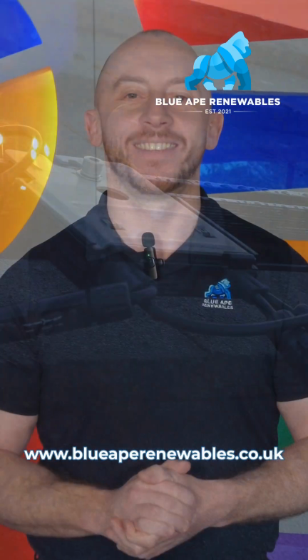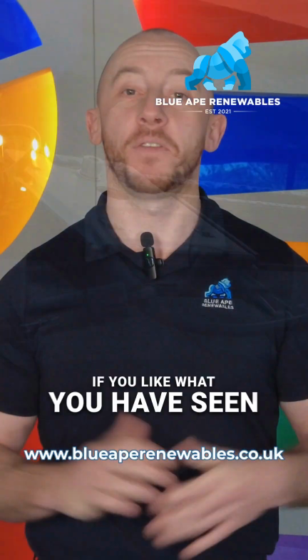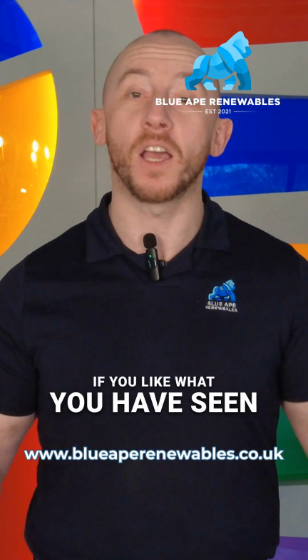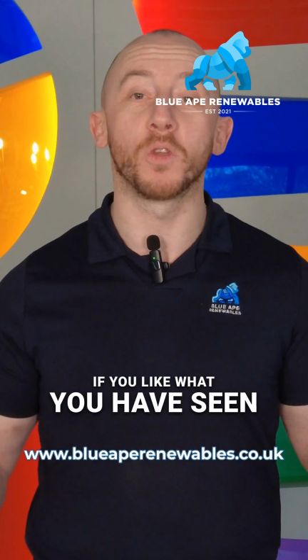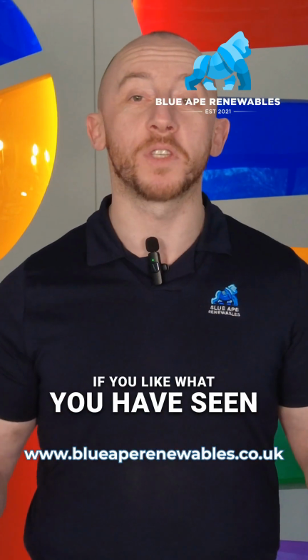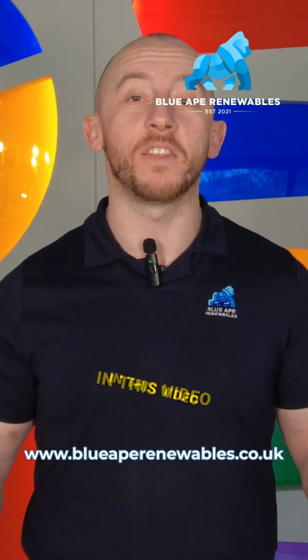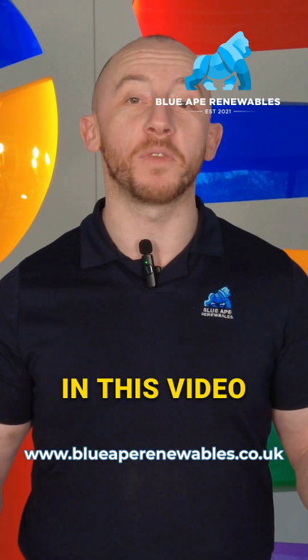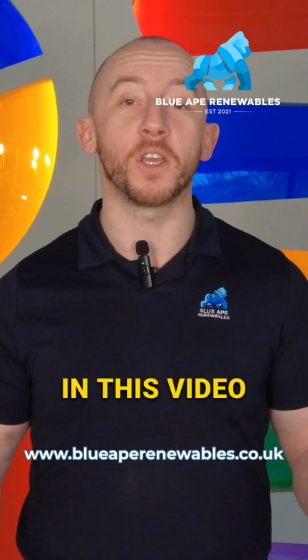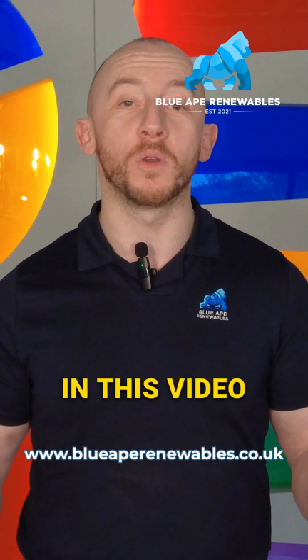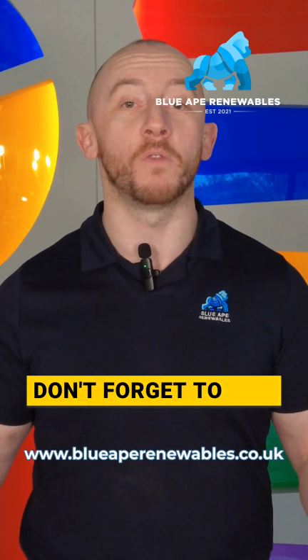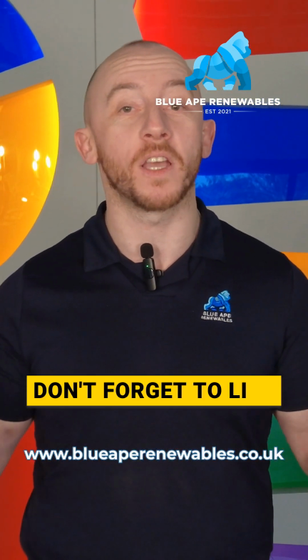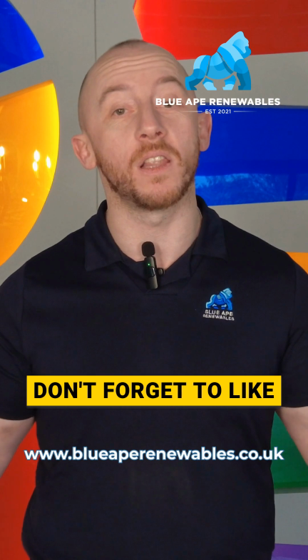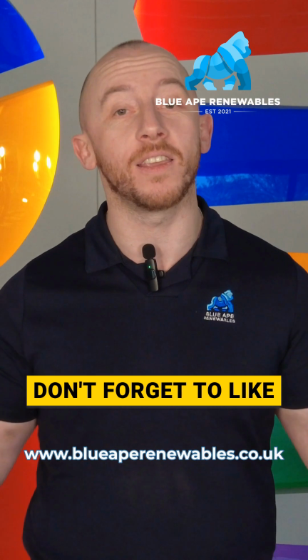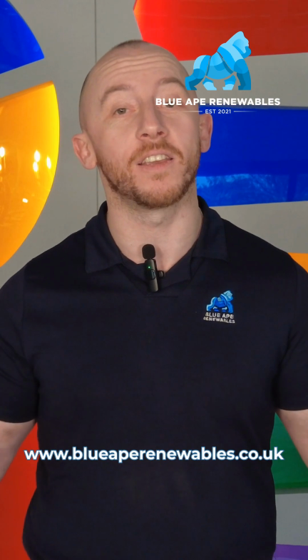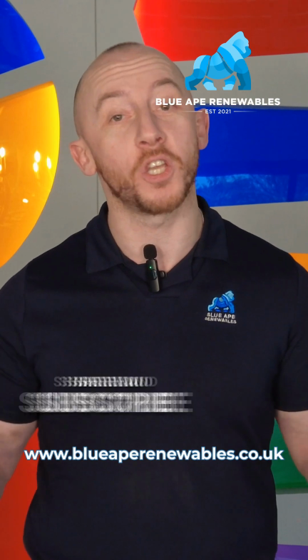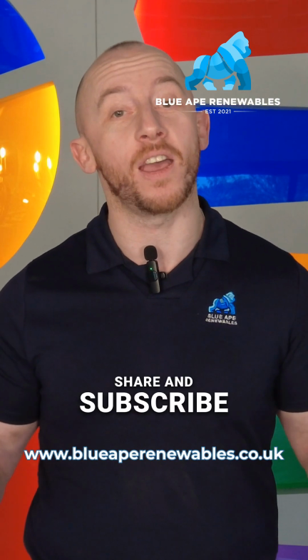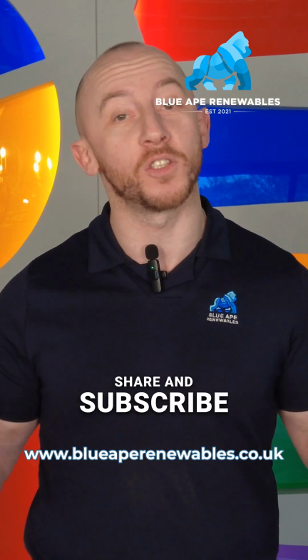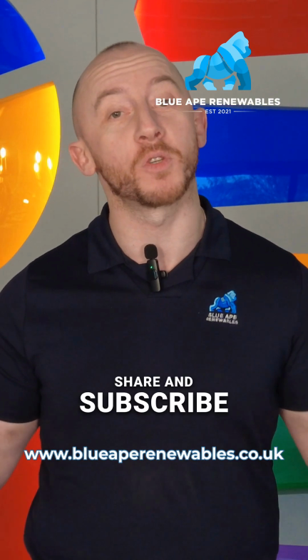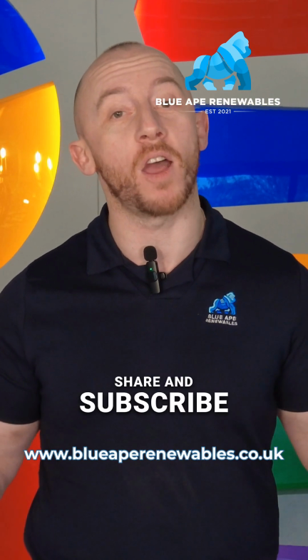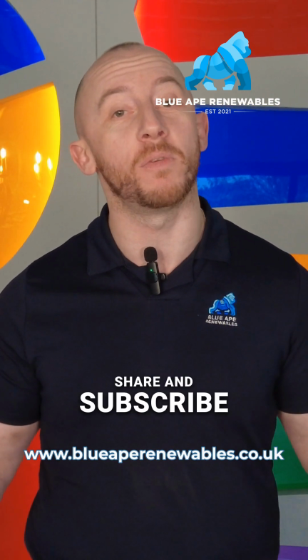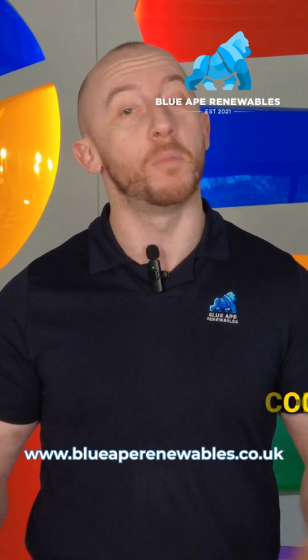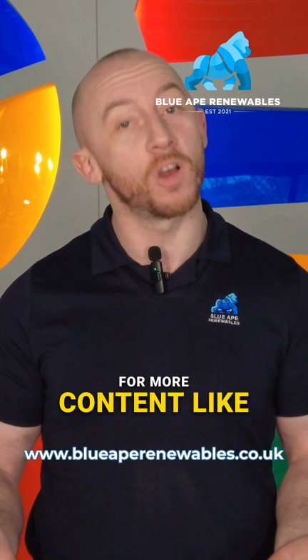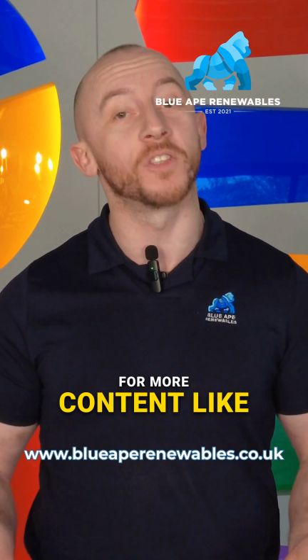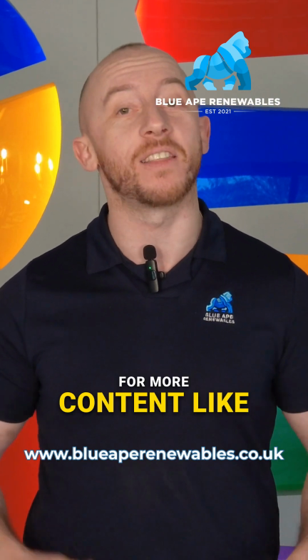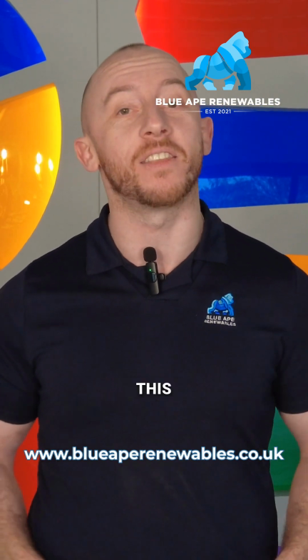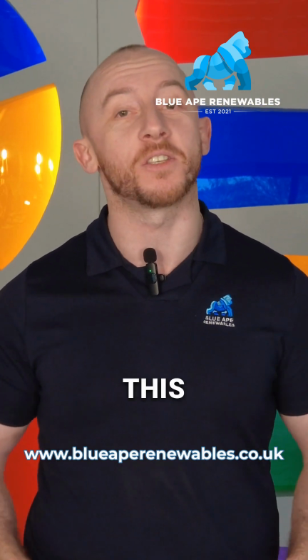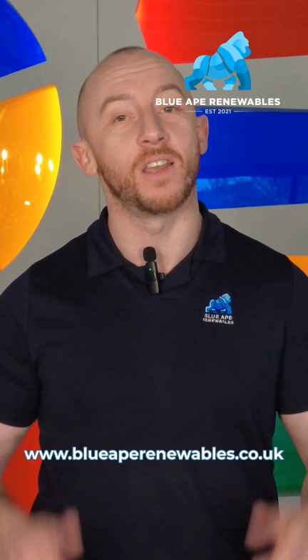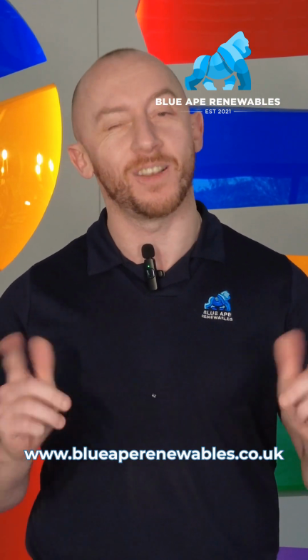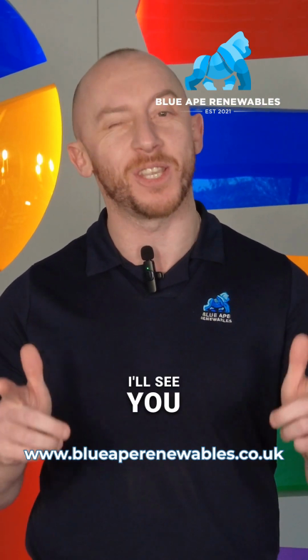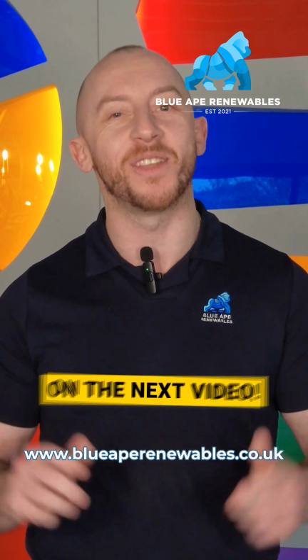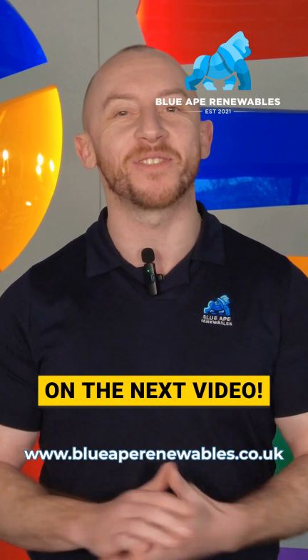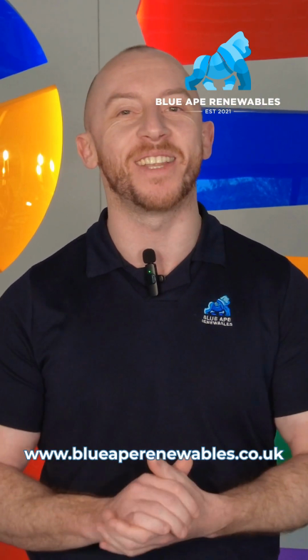If you like what you've seen in this video, don't forget to like, share, and subscribe for more content like this. I'll see you in the next video.